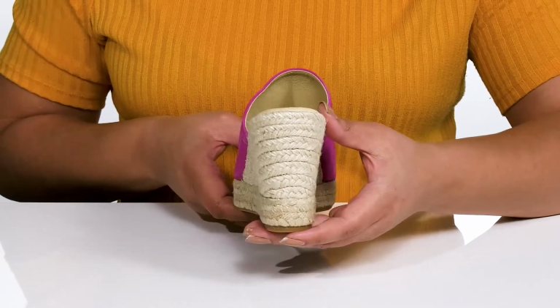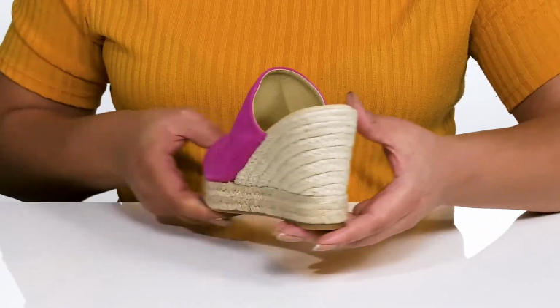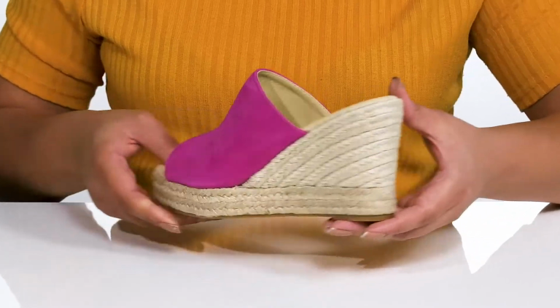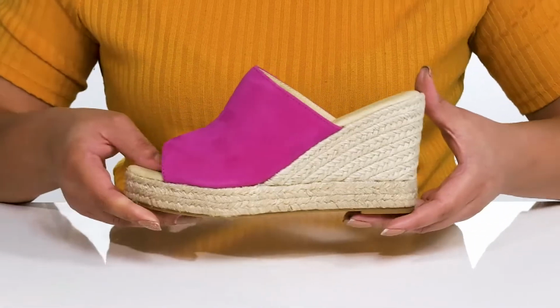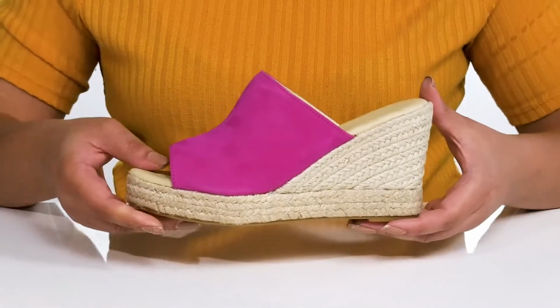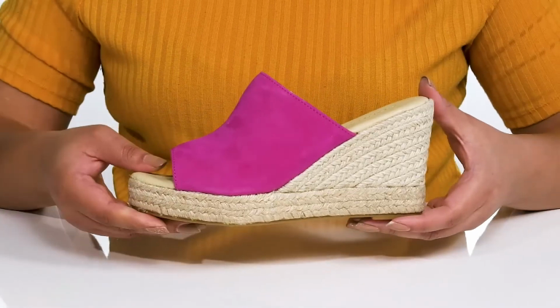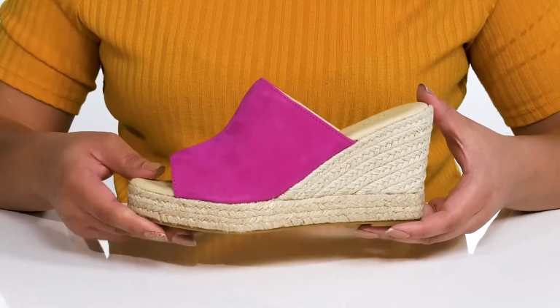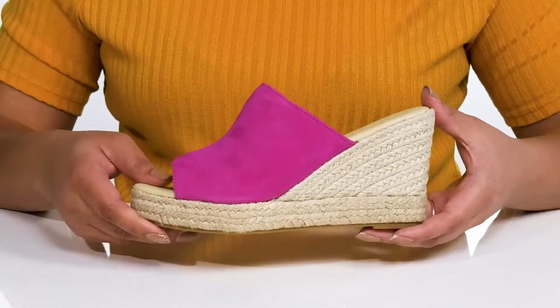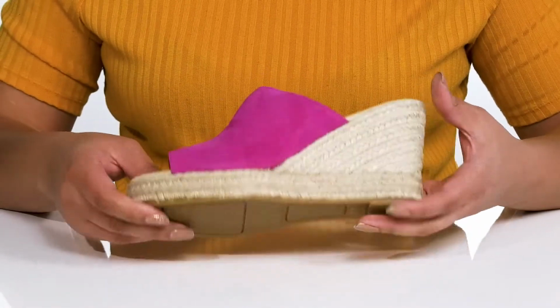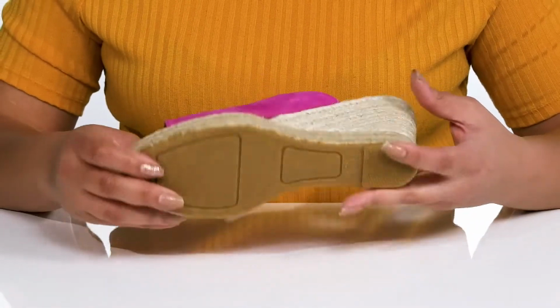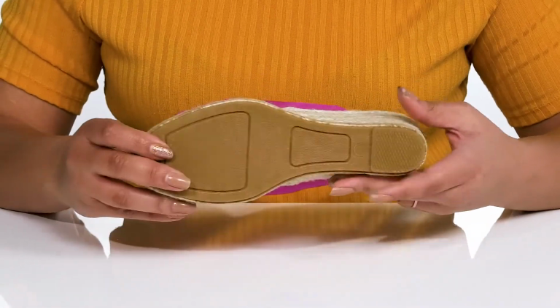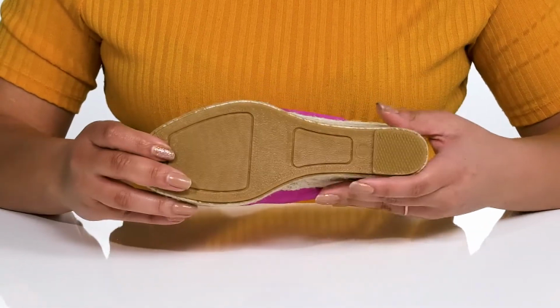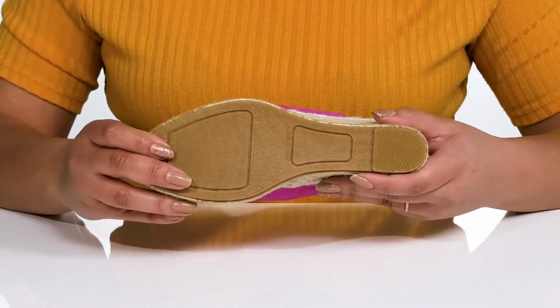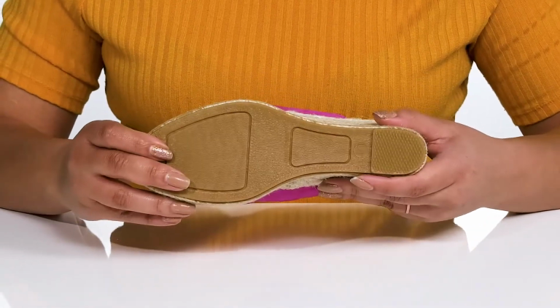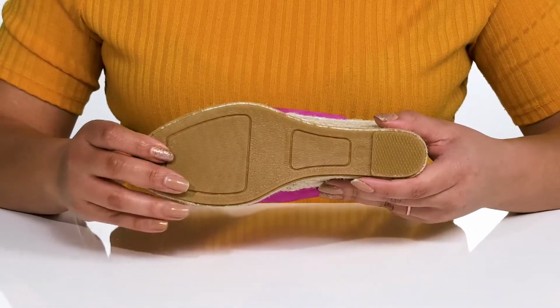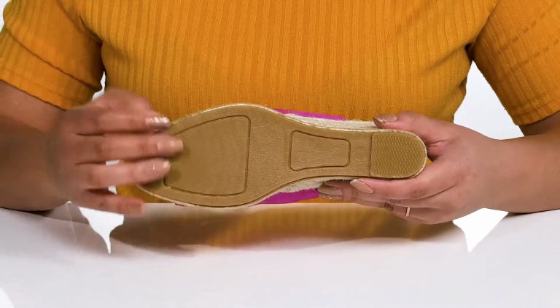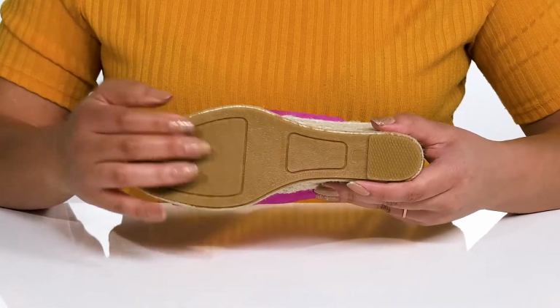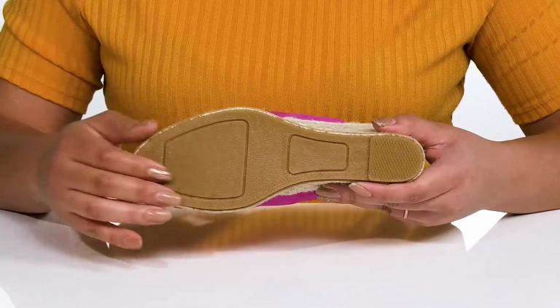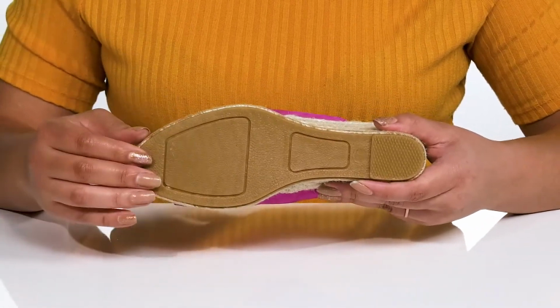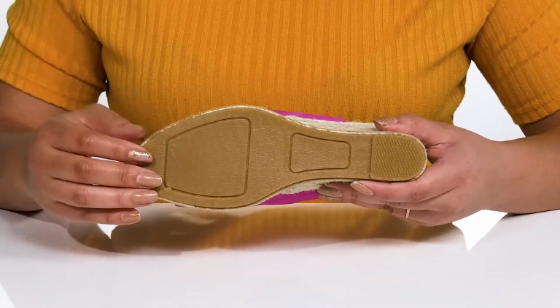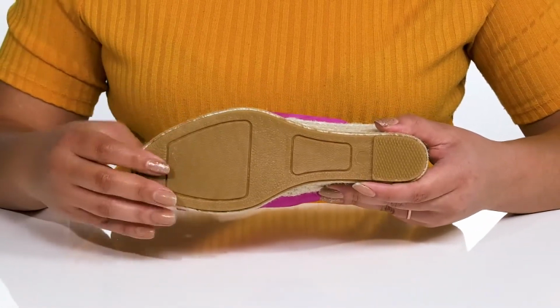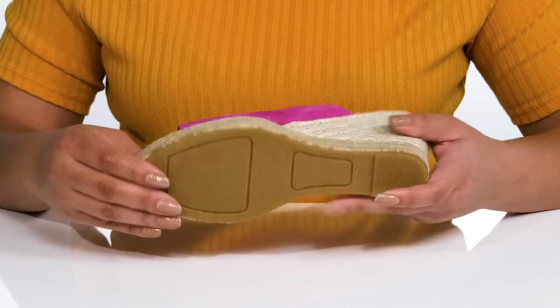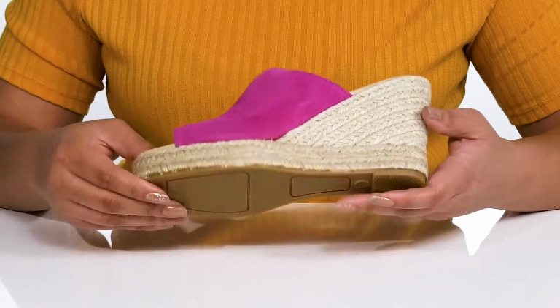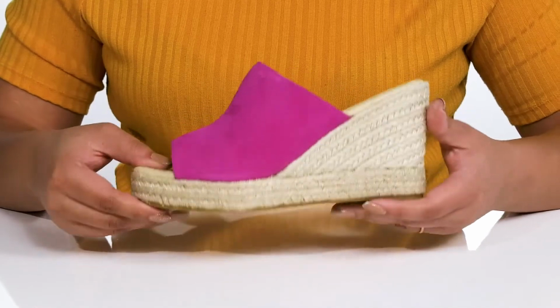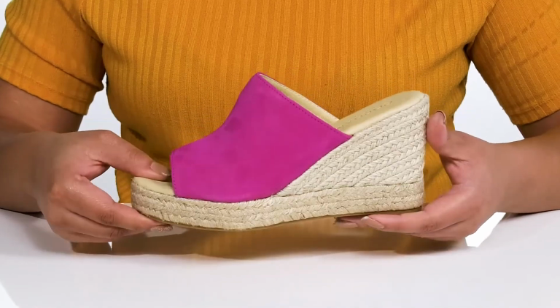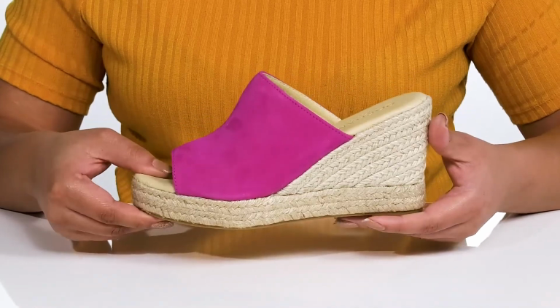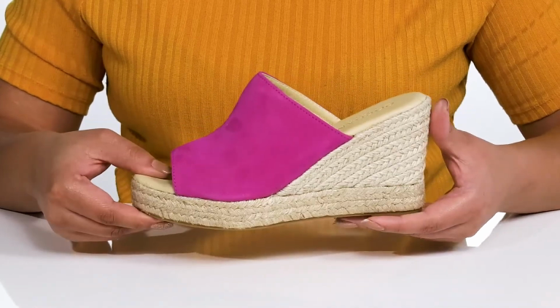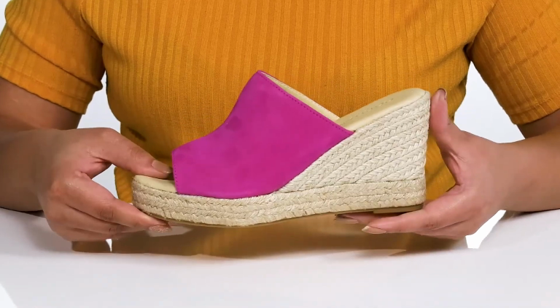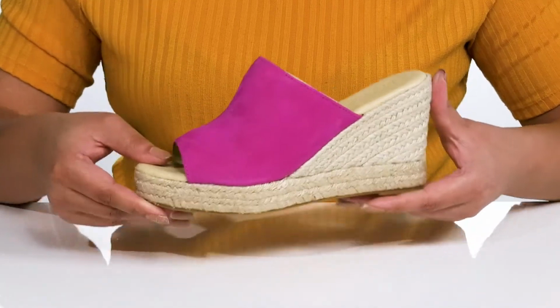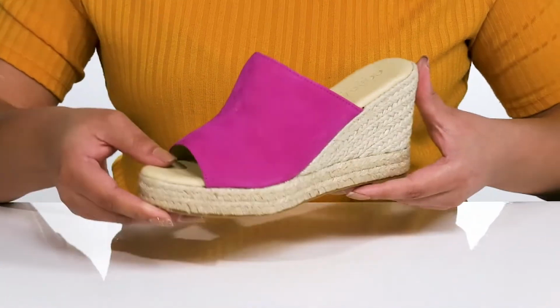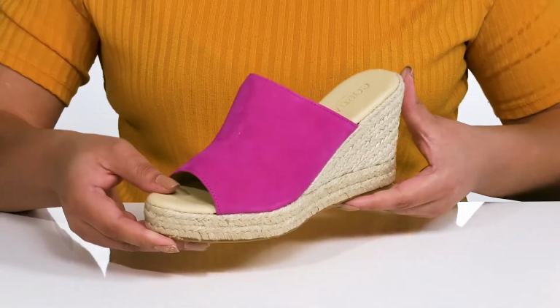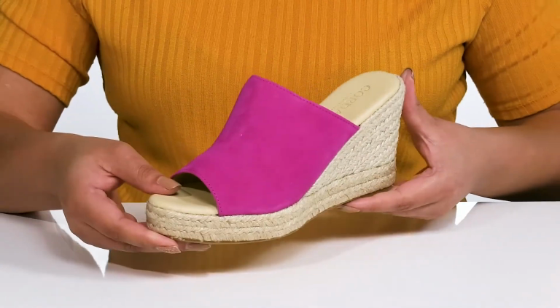It's all on top of a durable rubber outsole that is grippy to keep you stable. Show these off wearing a cute skirt.